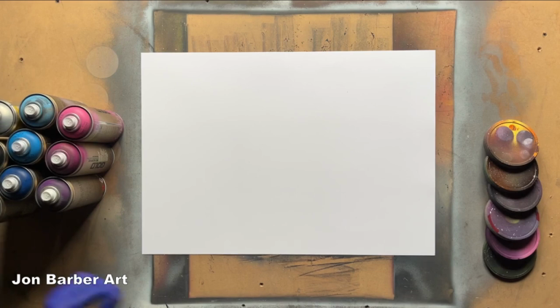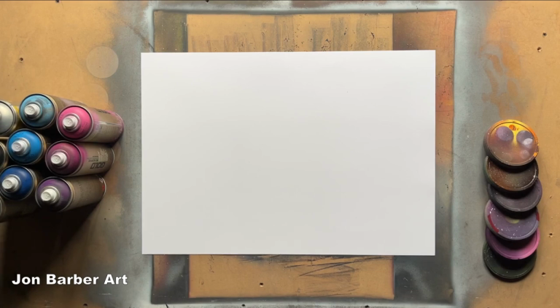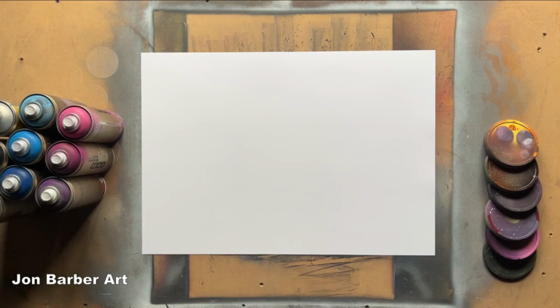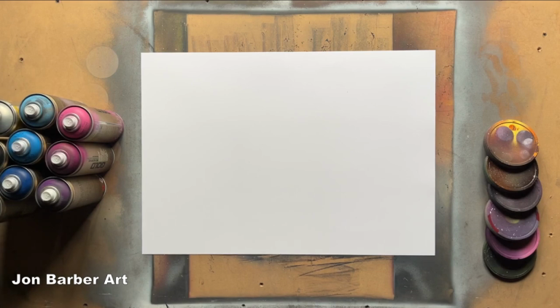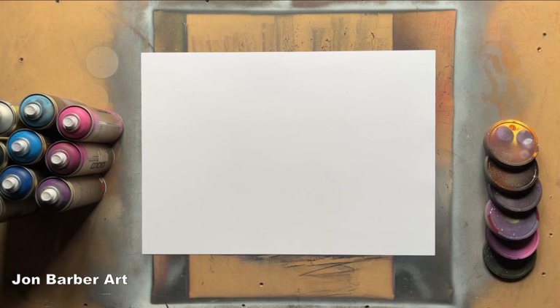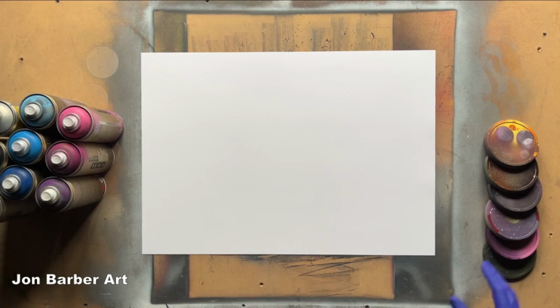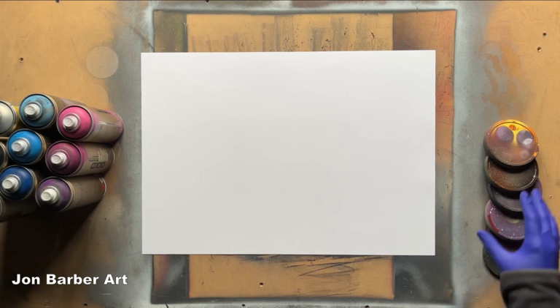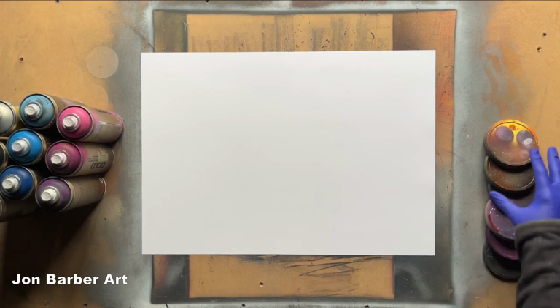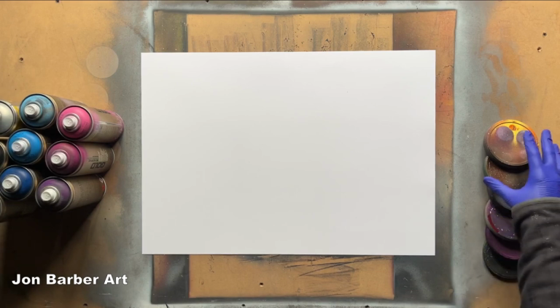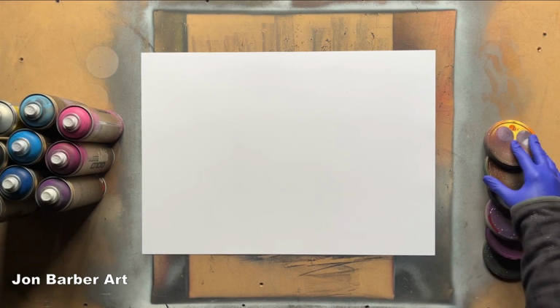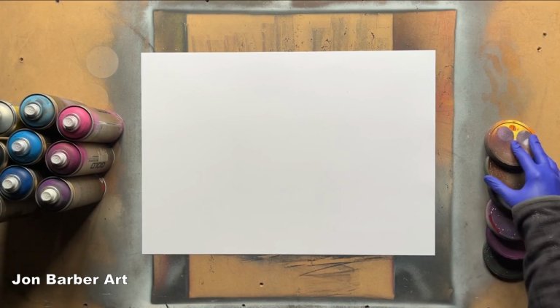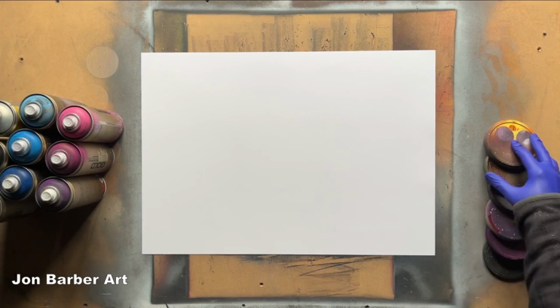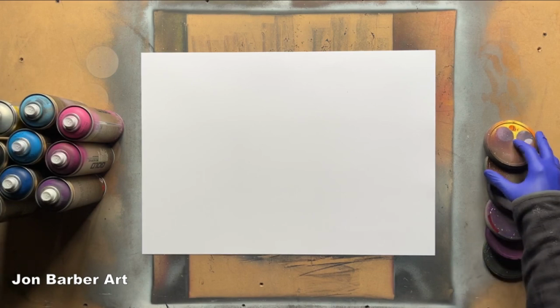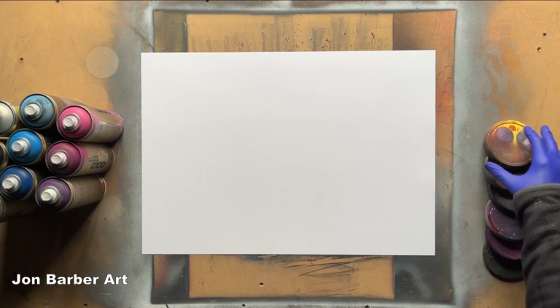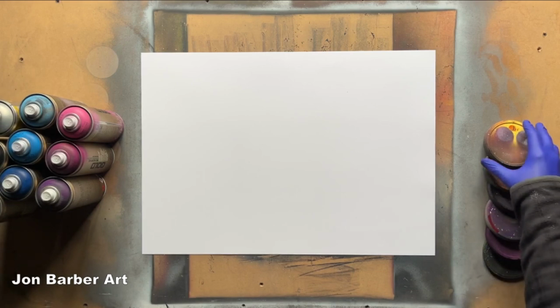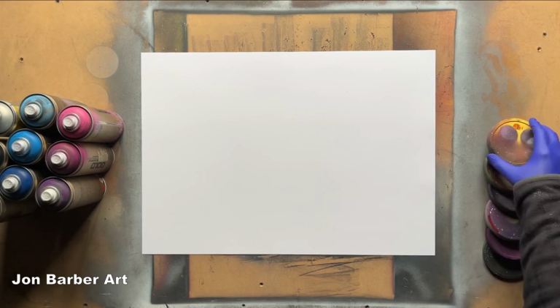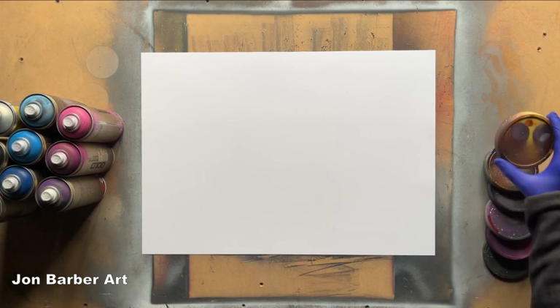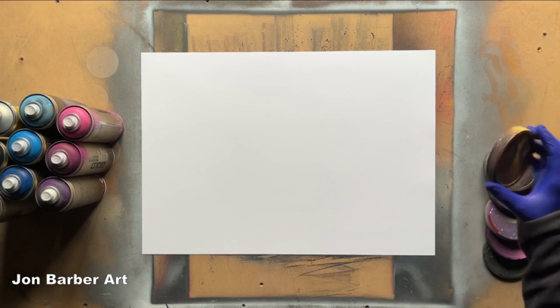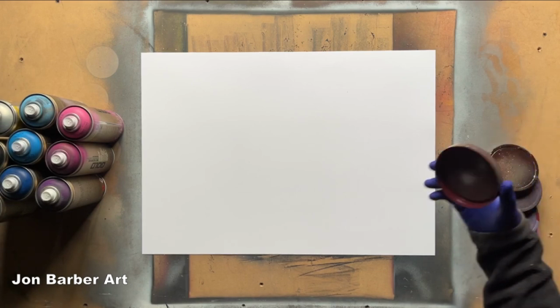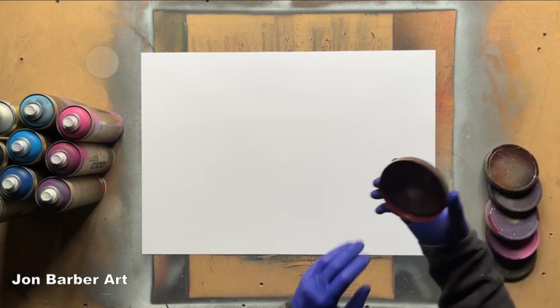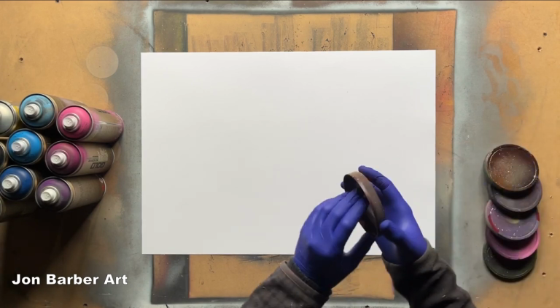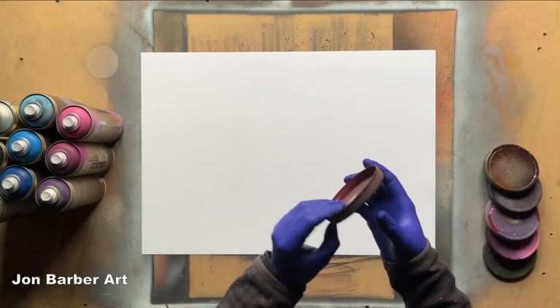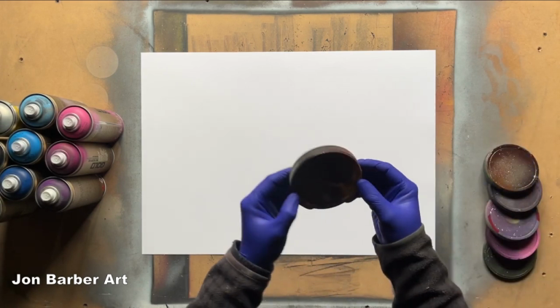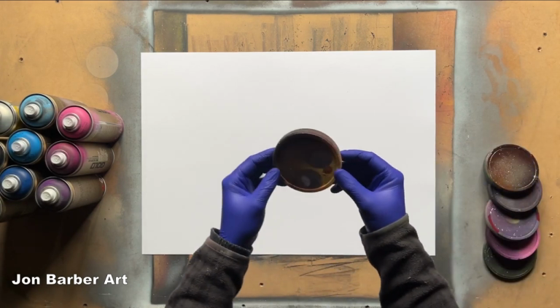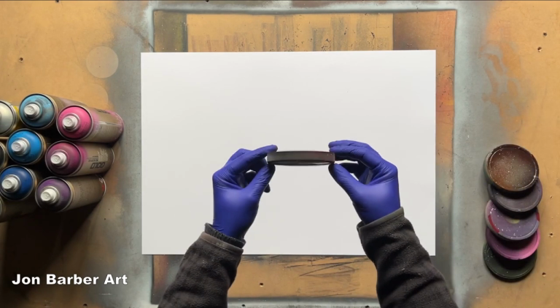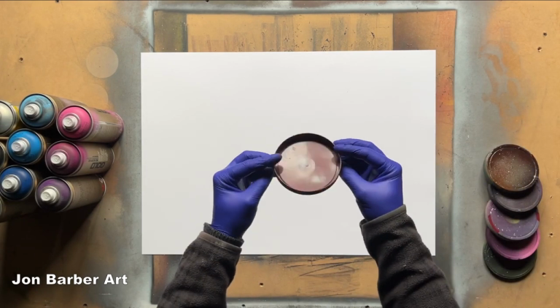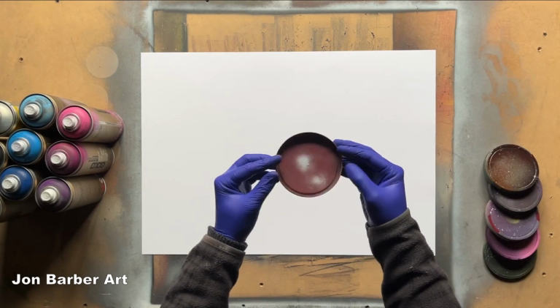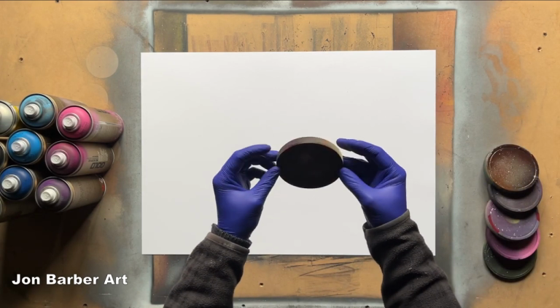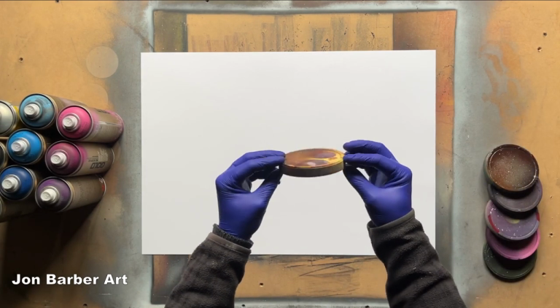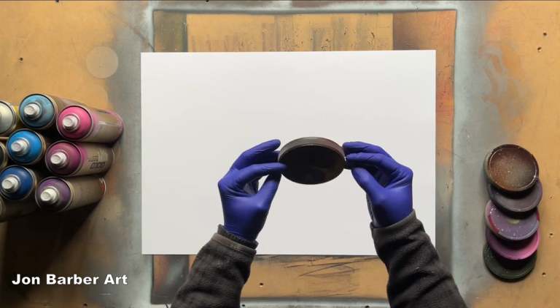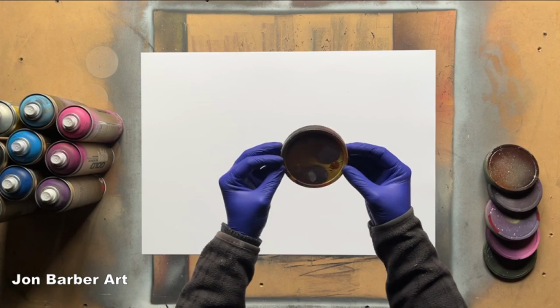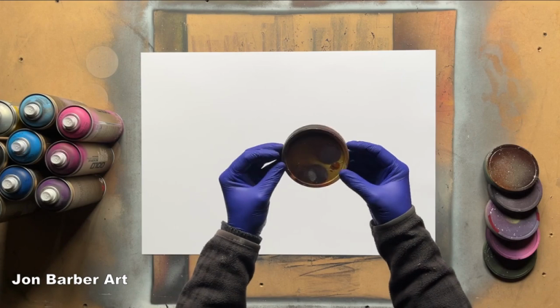I'll also be using some lid stencils — these are just plastic lids off food tubs.